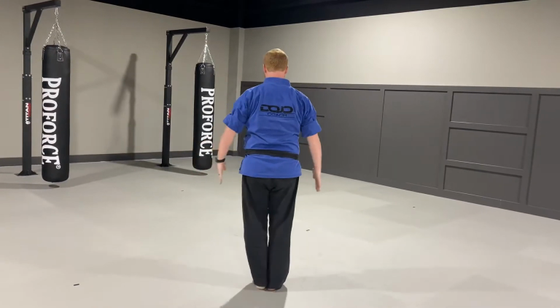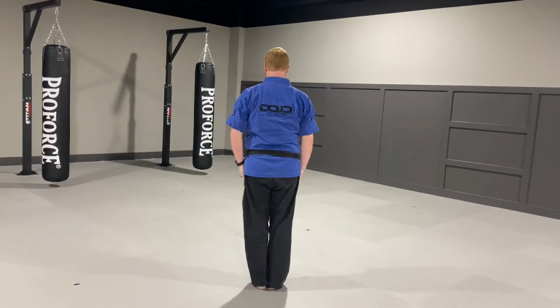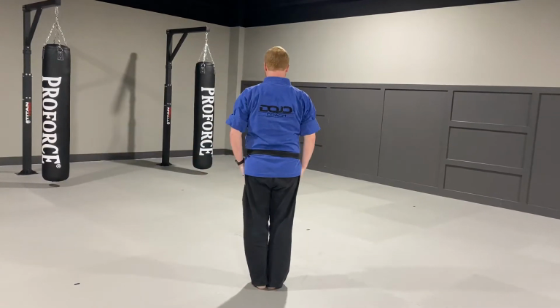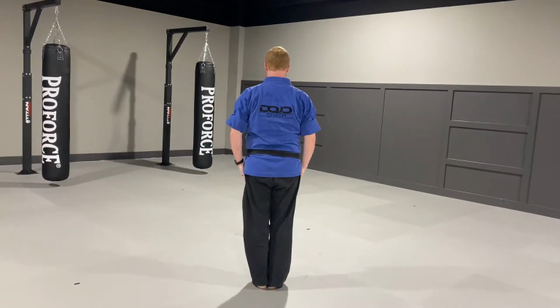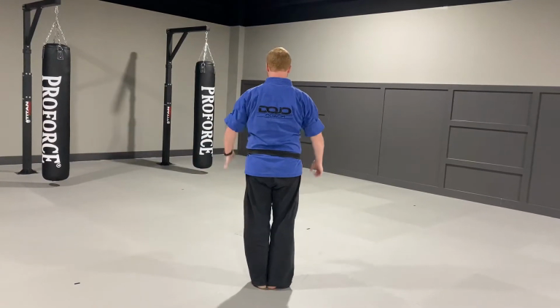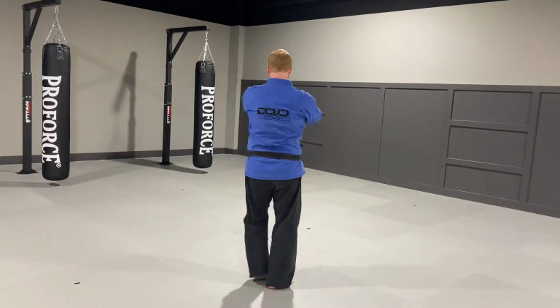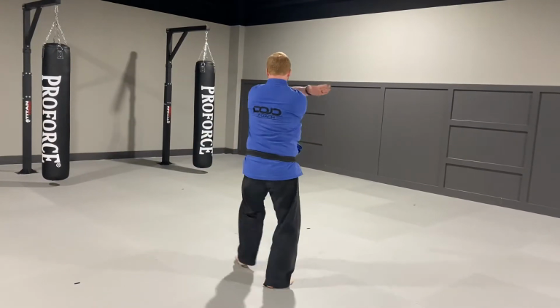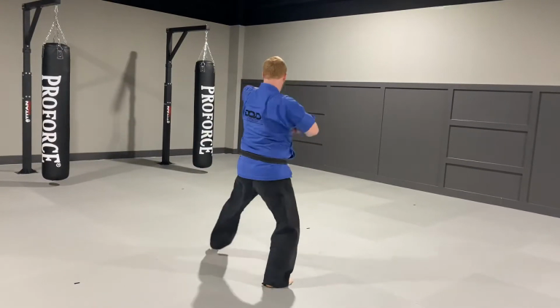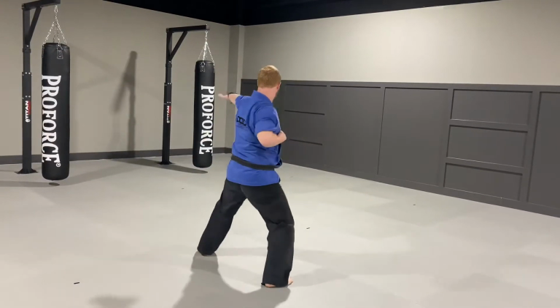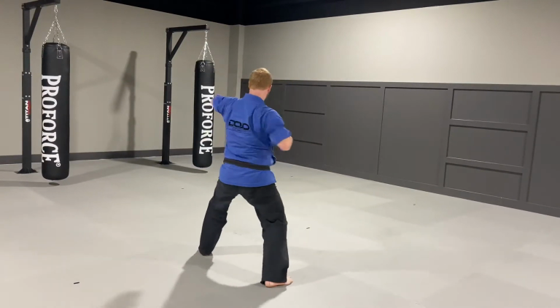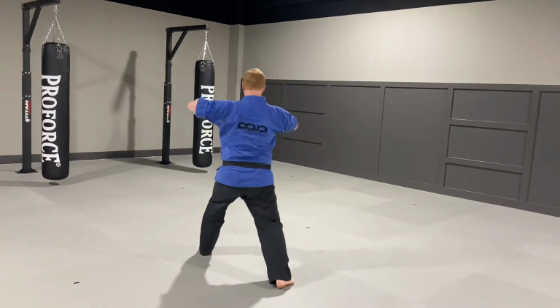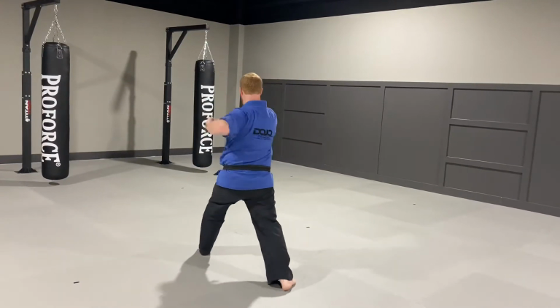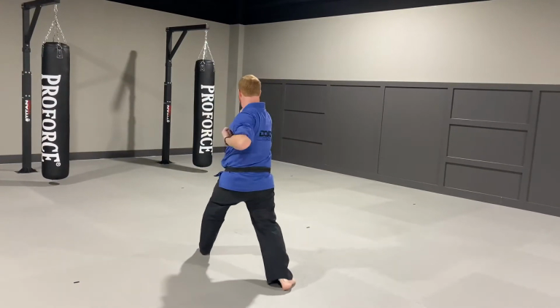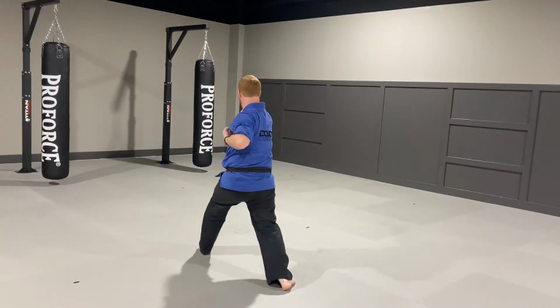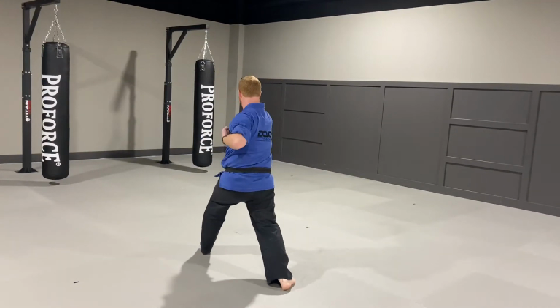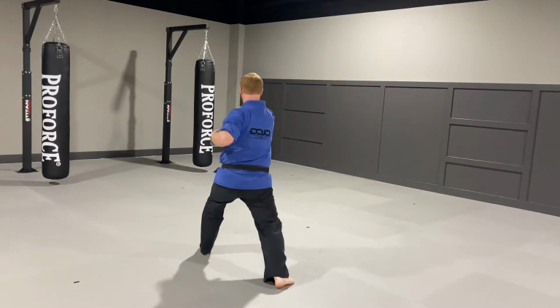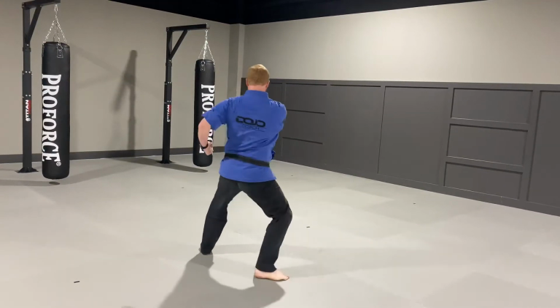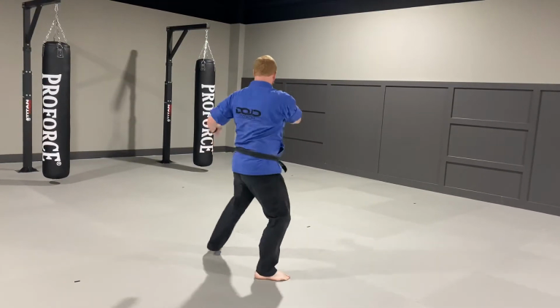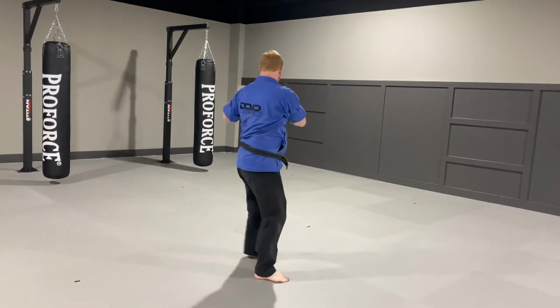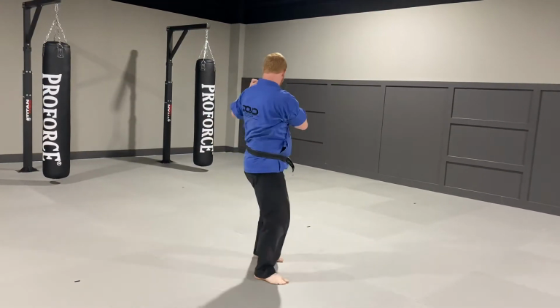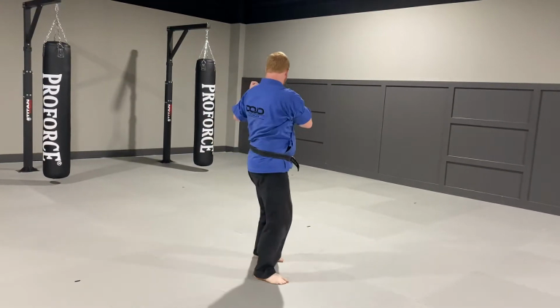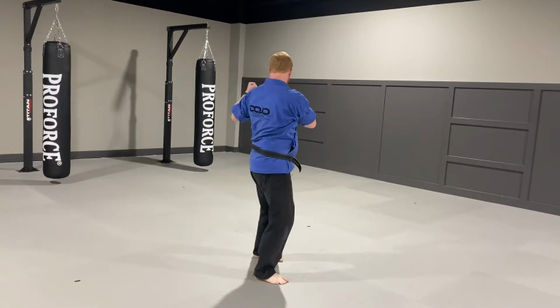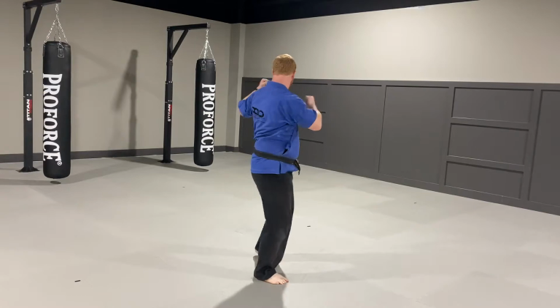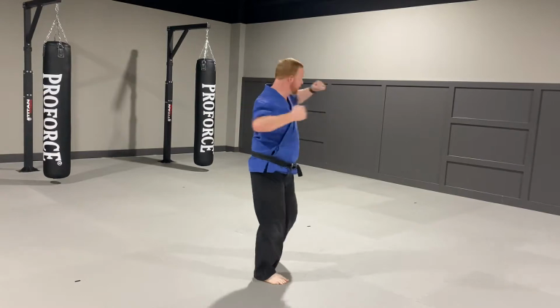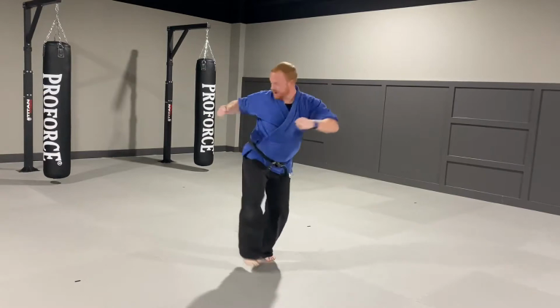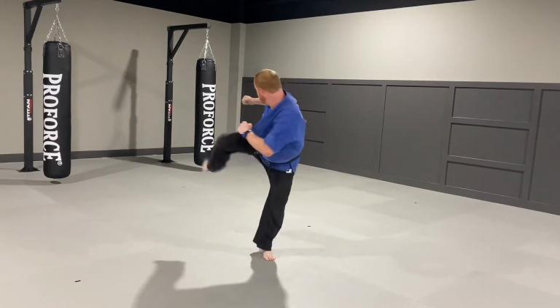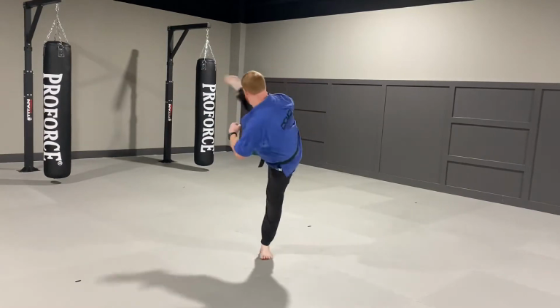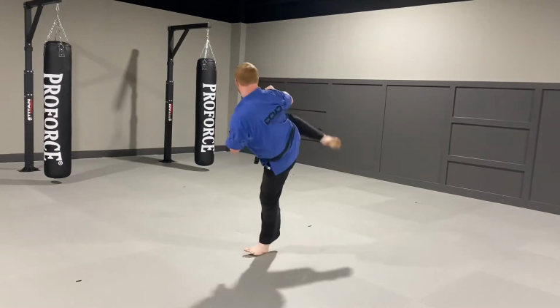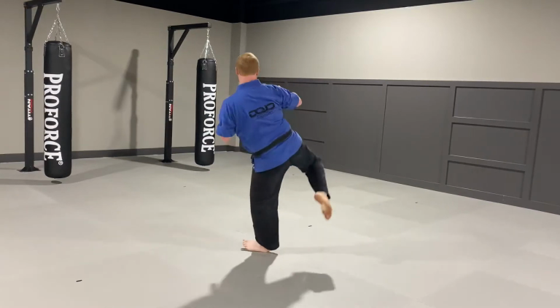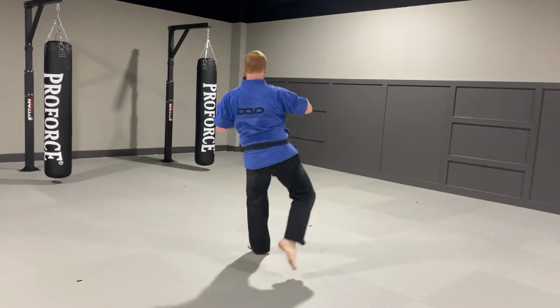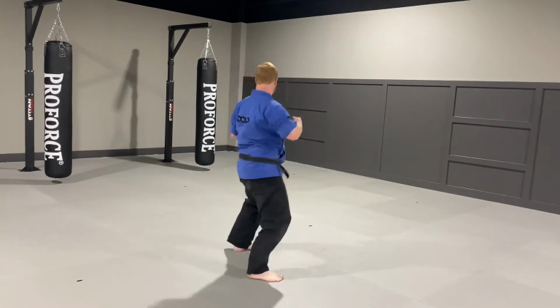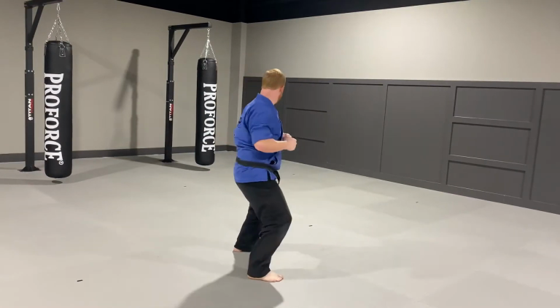Step out. Chop. Punch. Step sideways. Spin. Swing. Land.